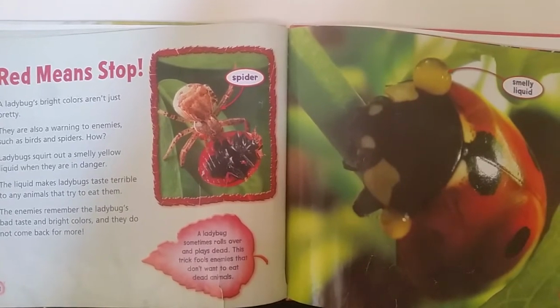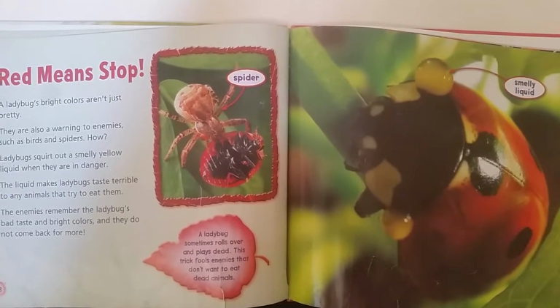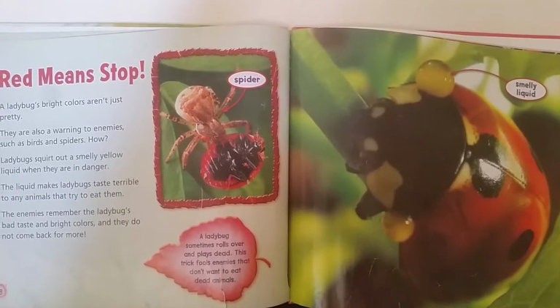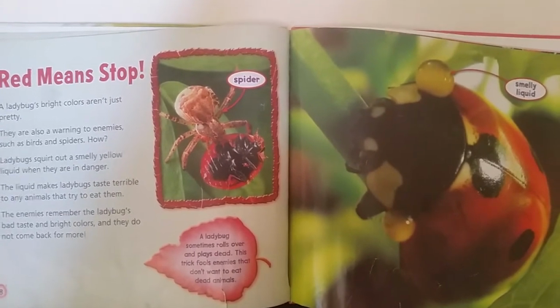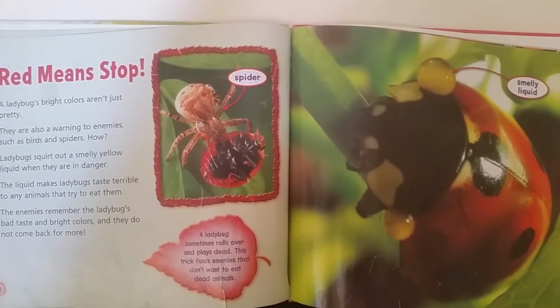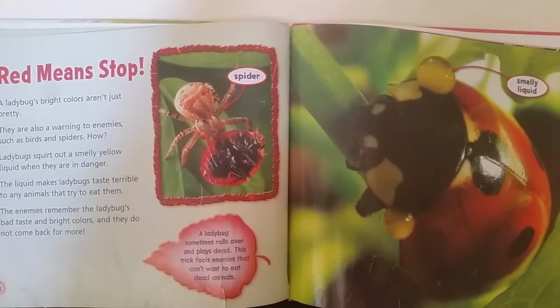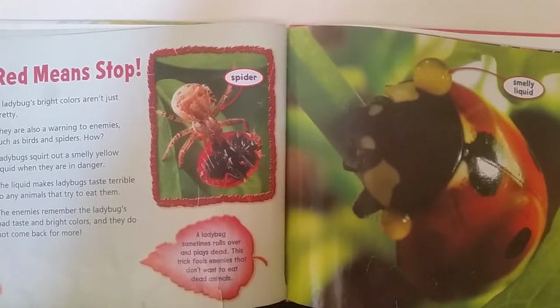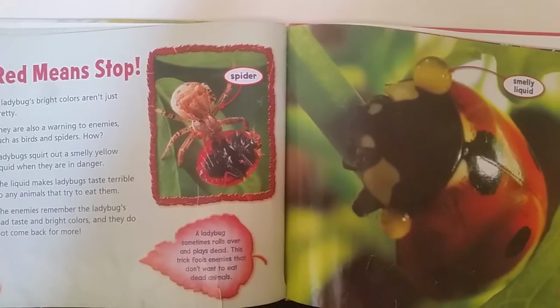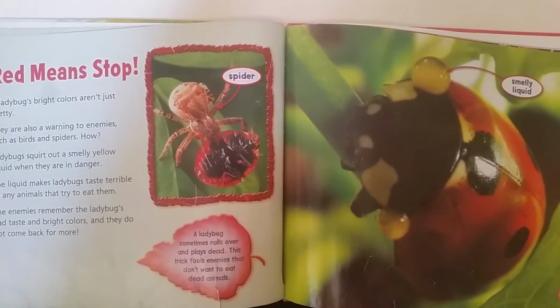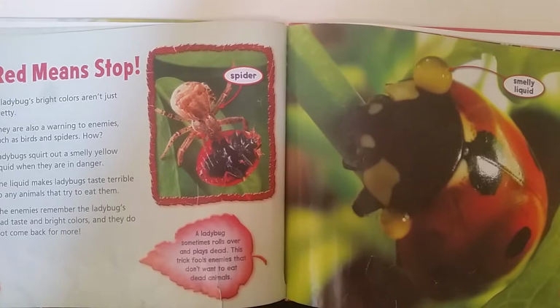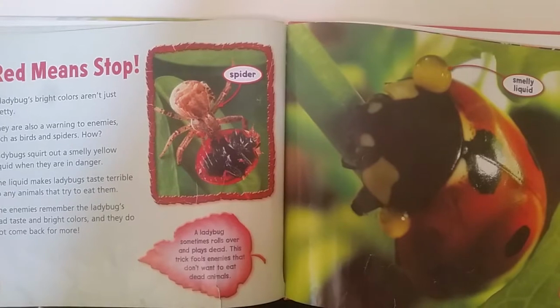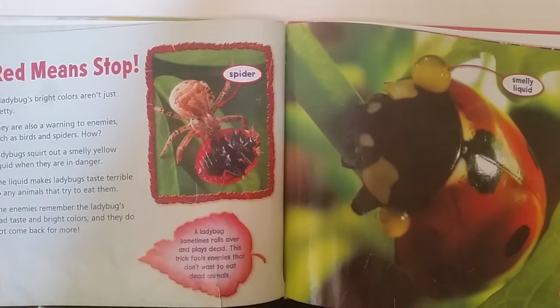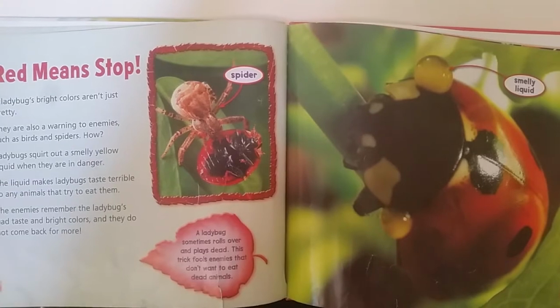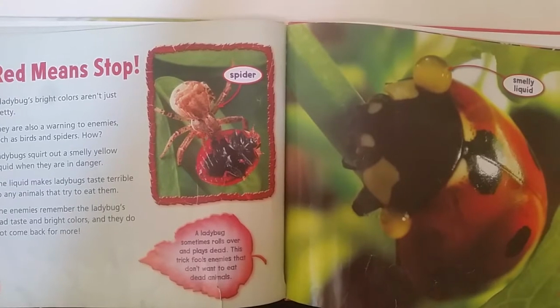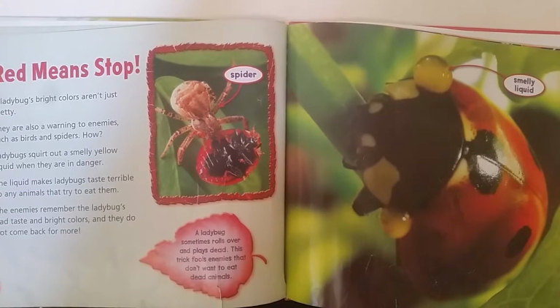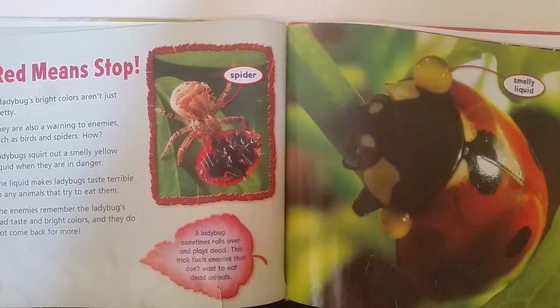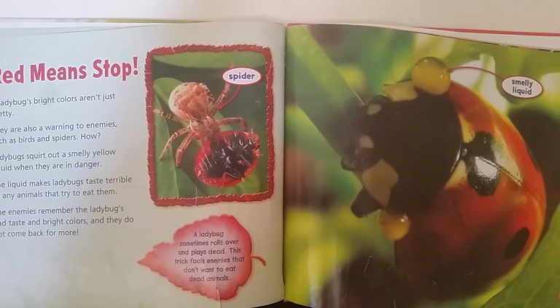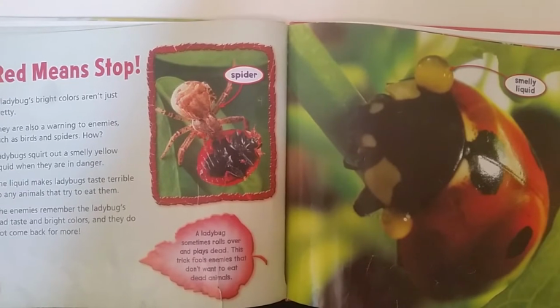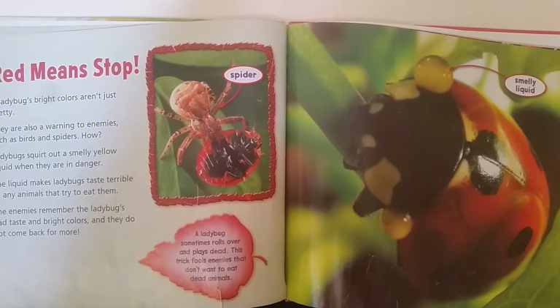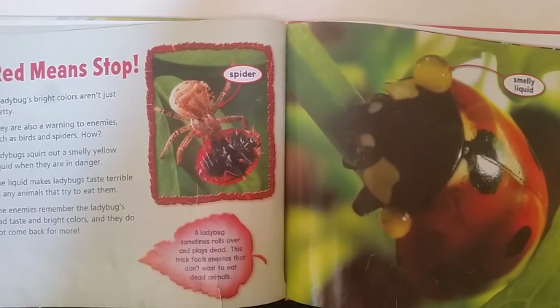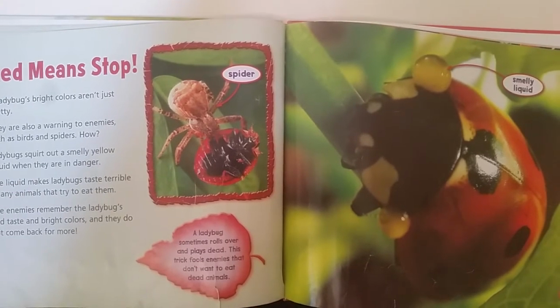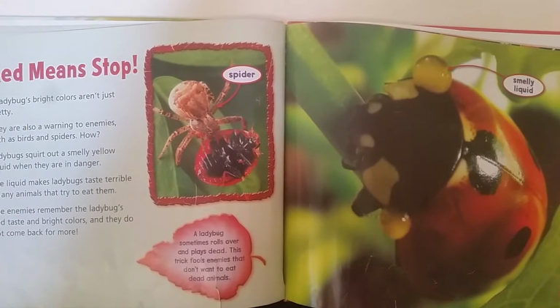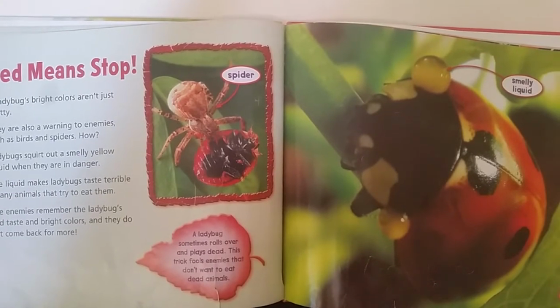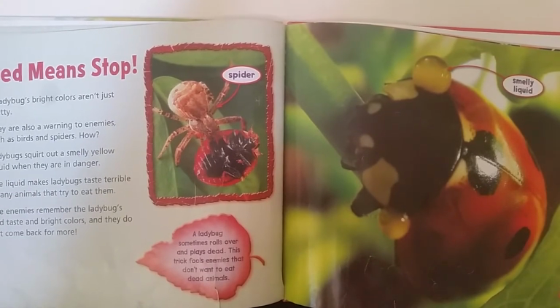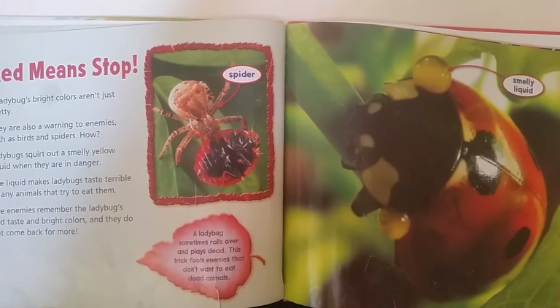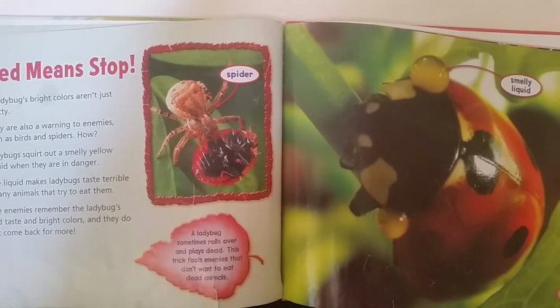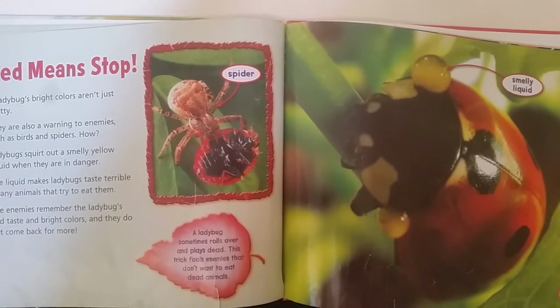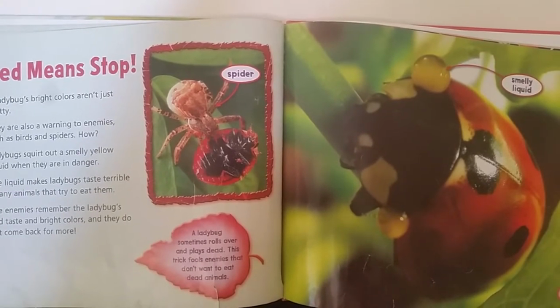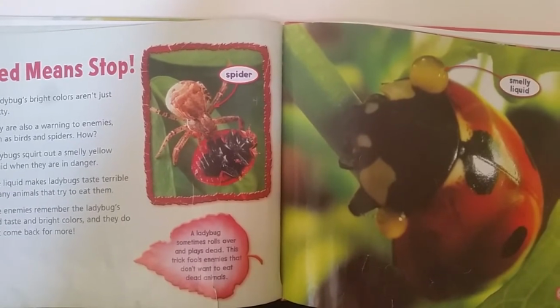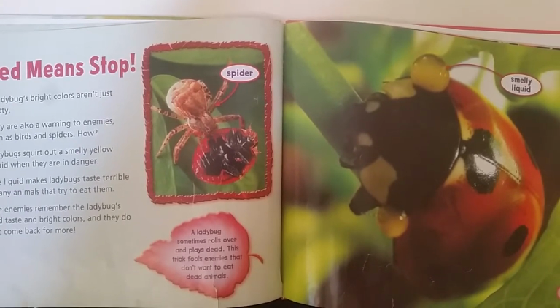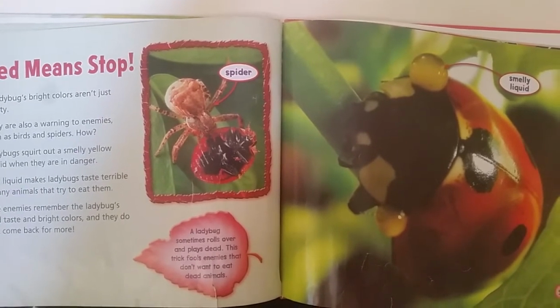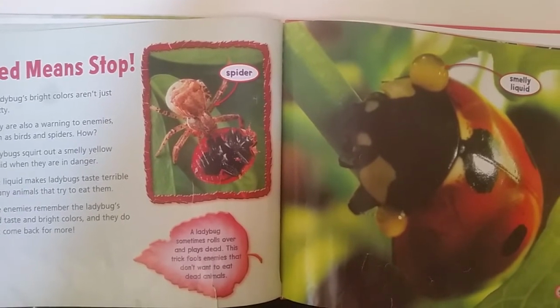A ladybug sometimes rolls over and plays dead. This trick fools enemies that don't want to eat dead animals.